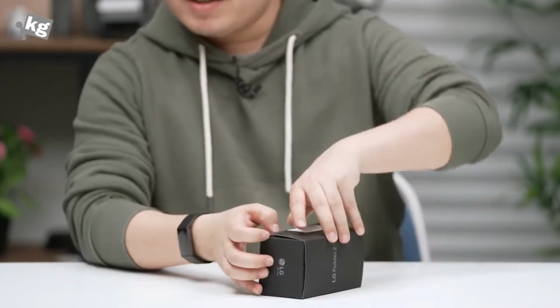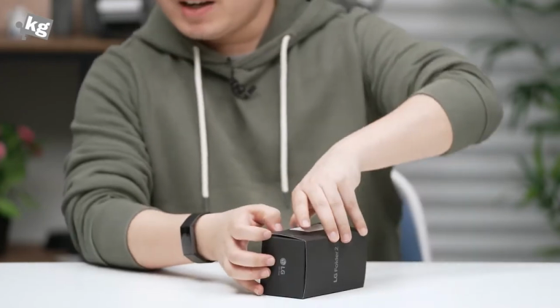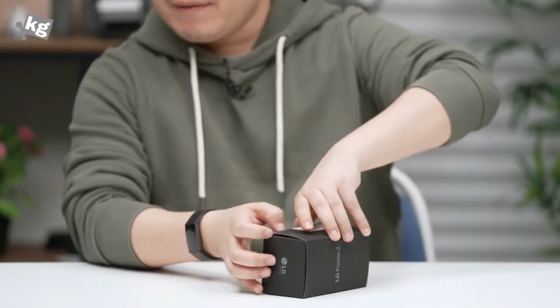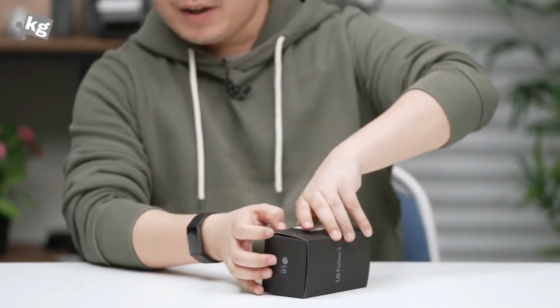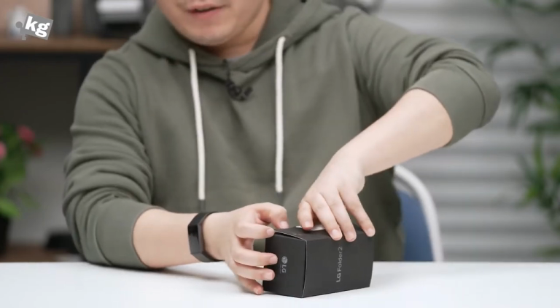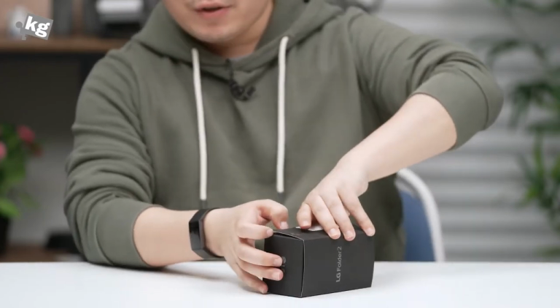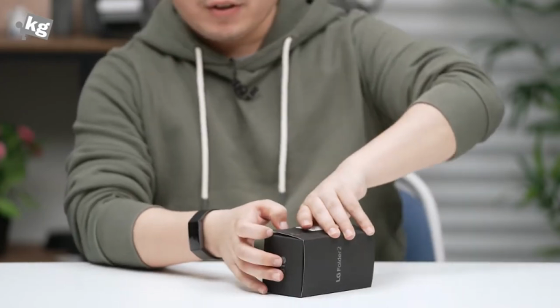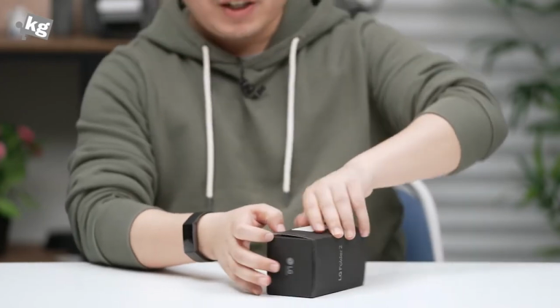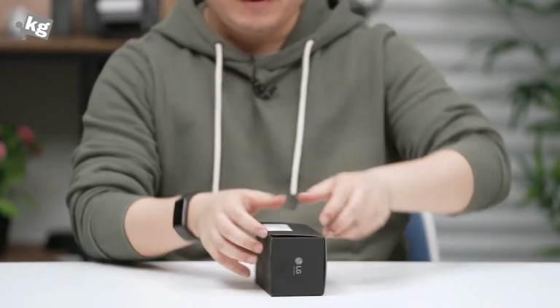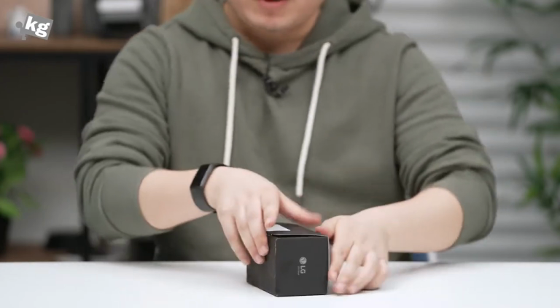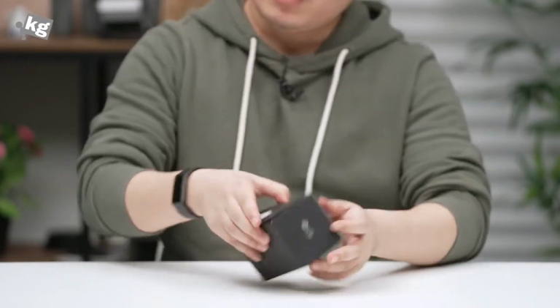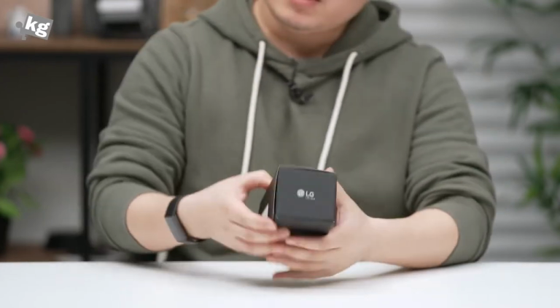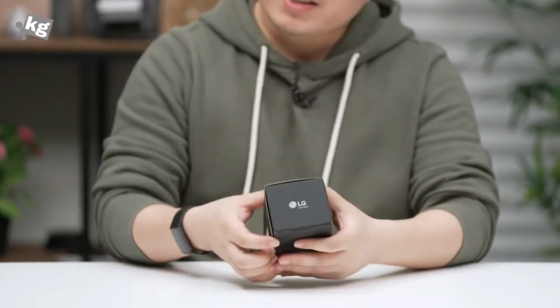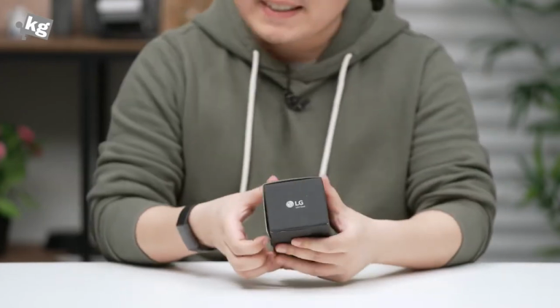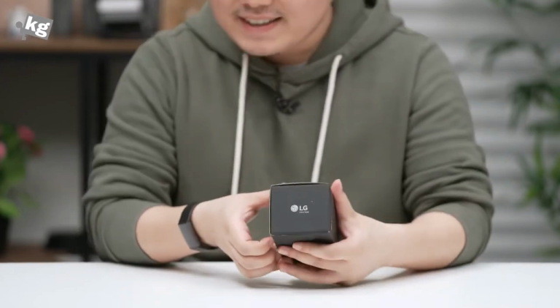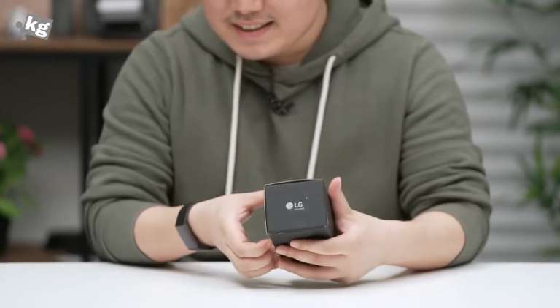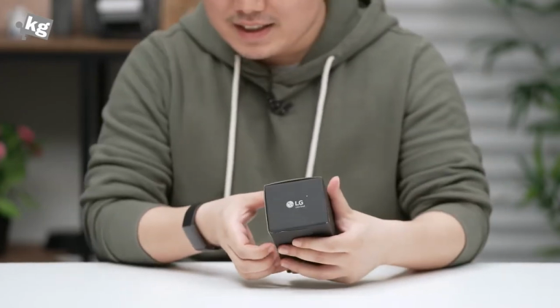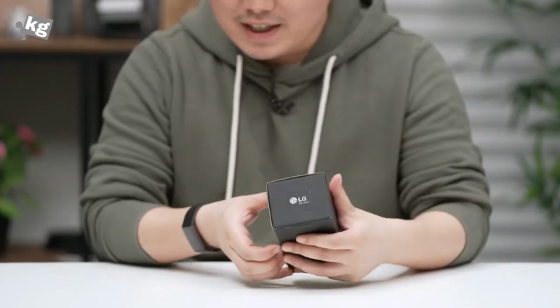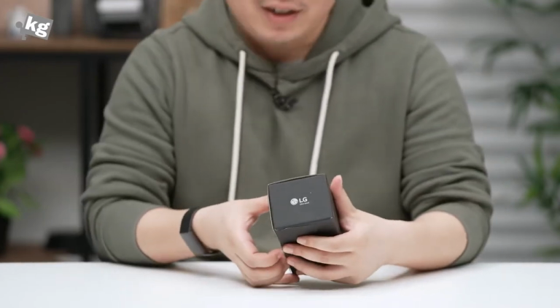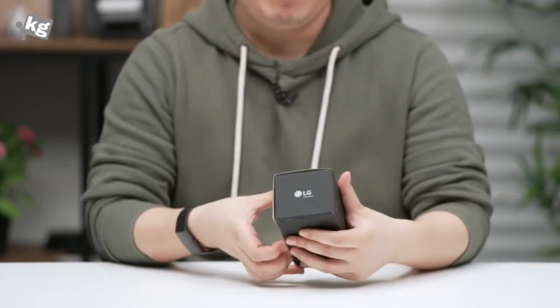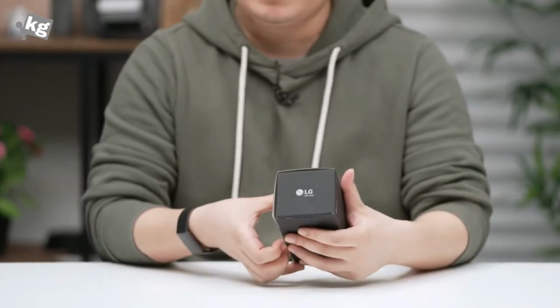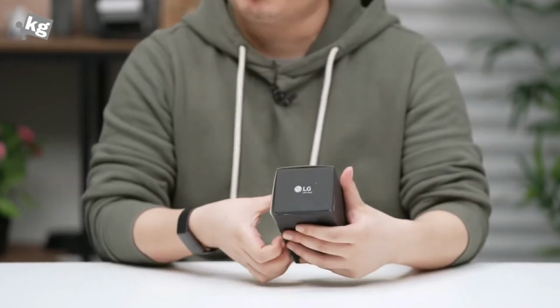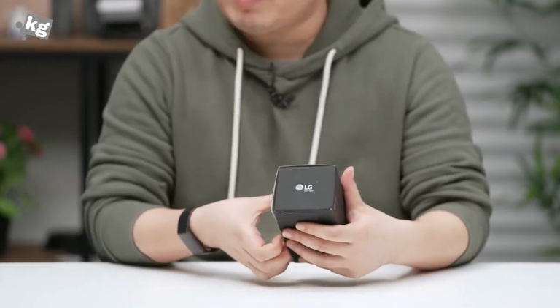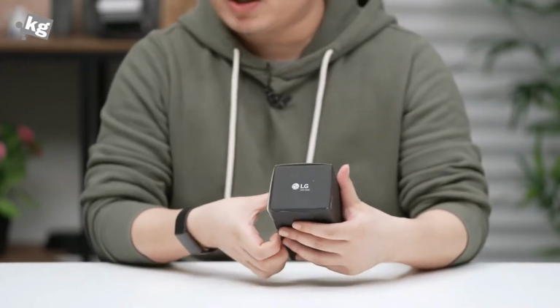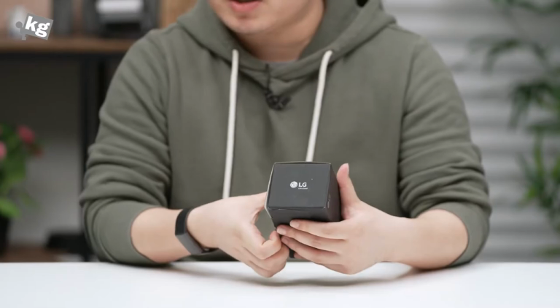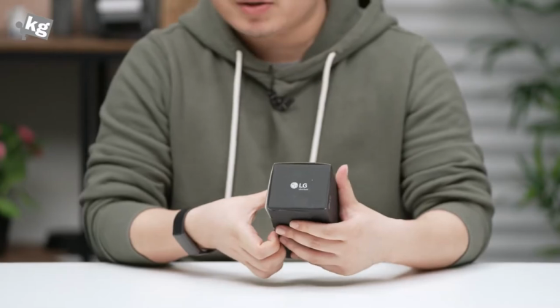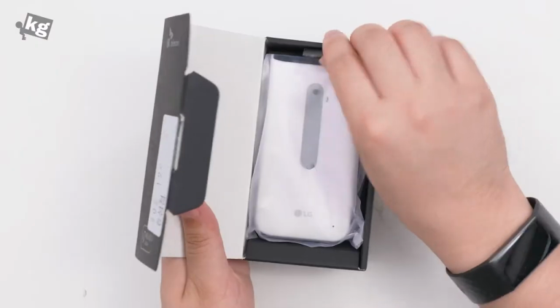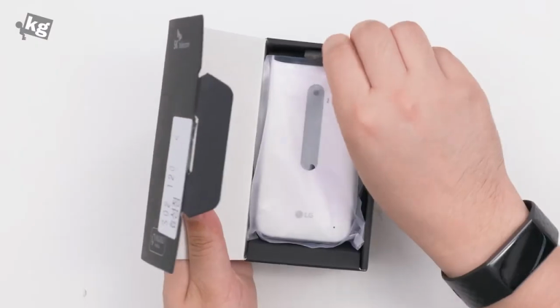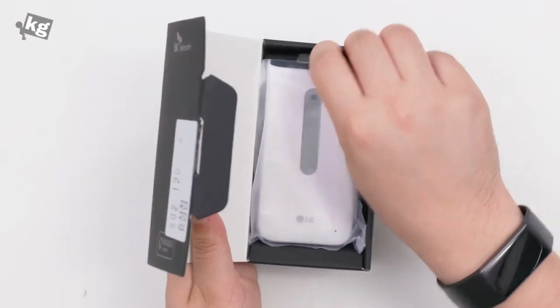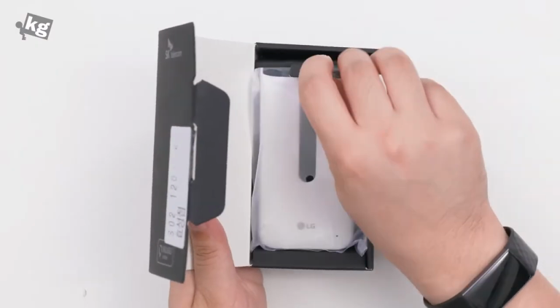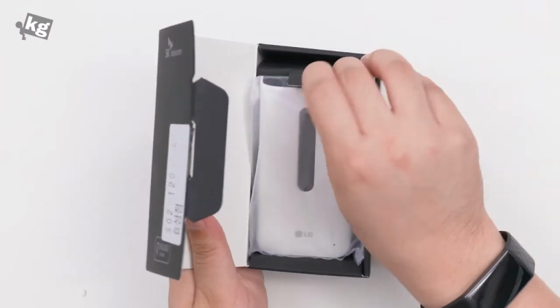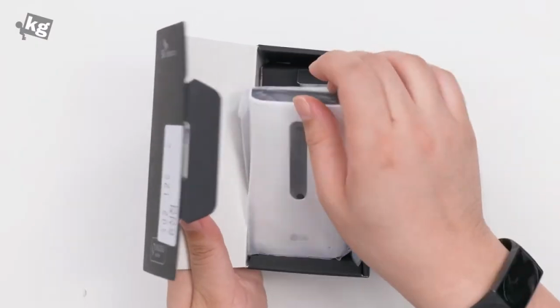It does not have many features aside from calling, texting, and basic web browsing. The very first thing that you see is the phone itself.